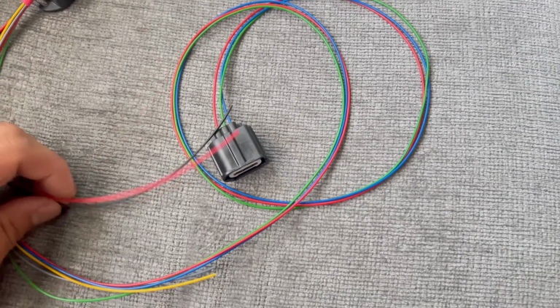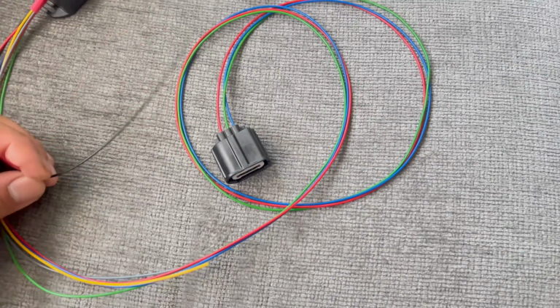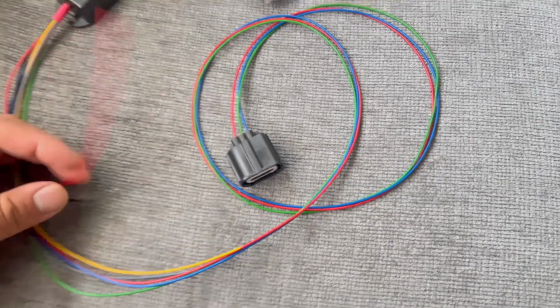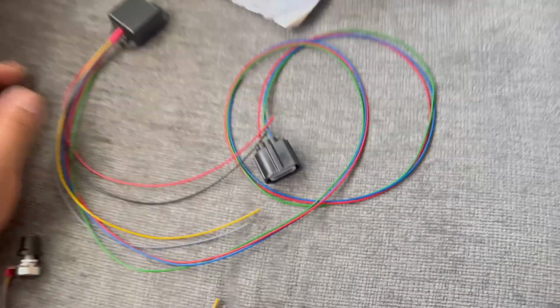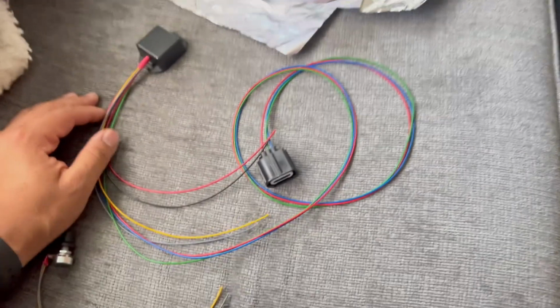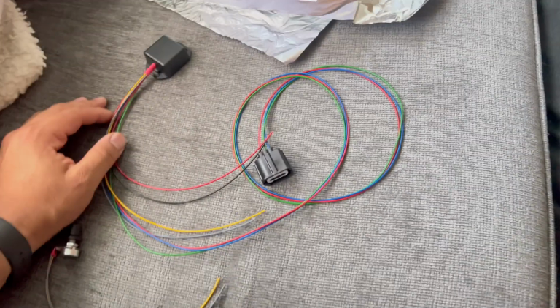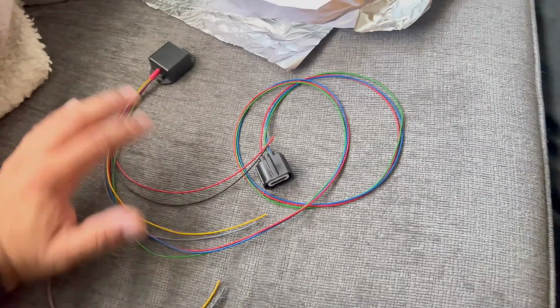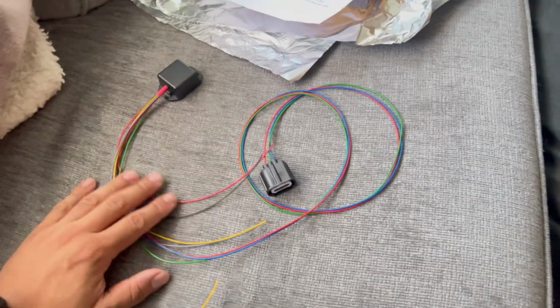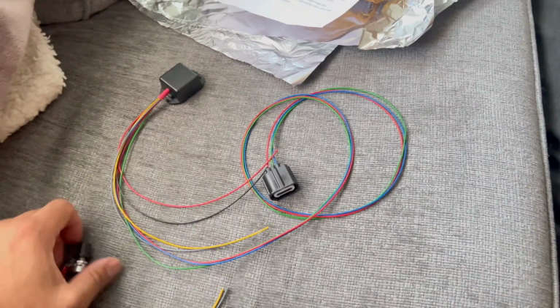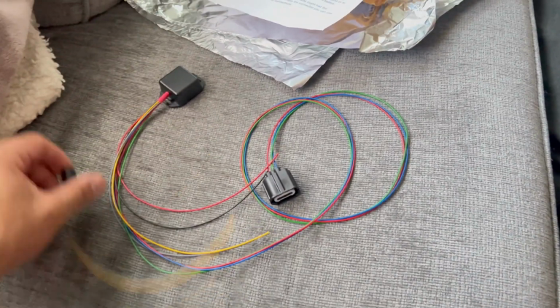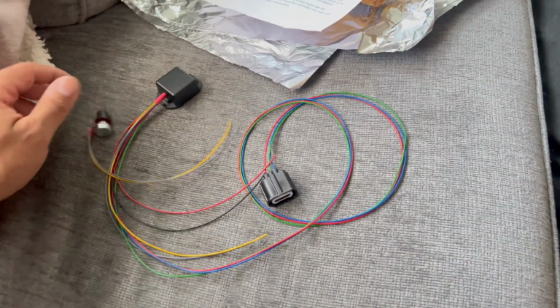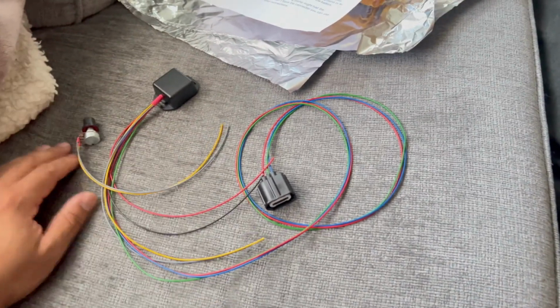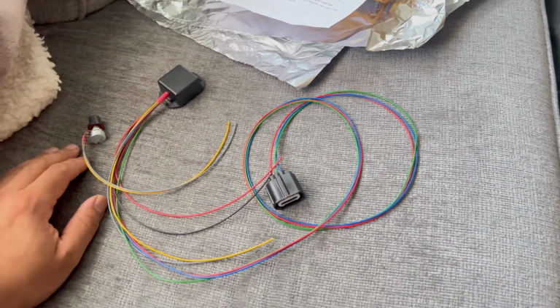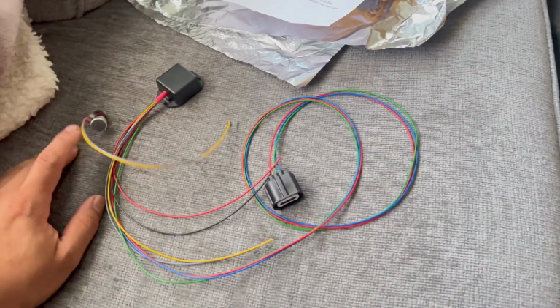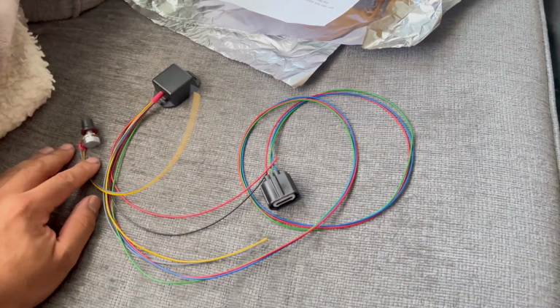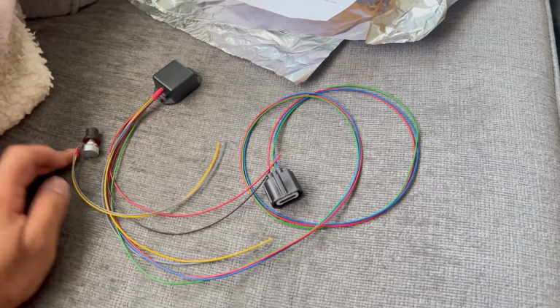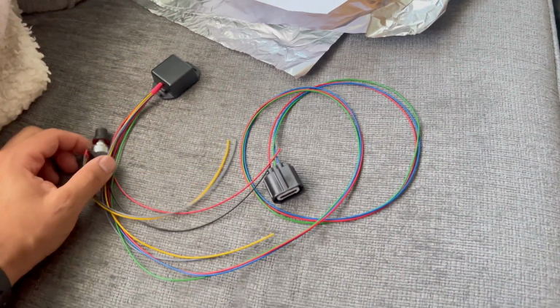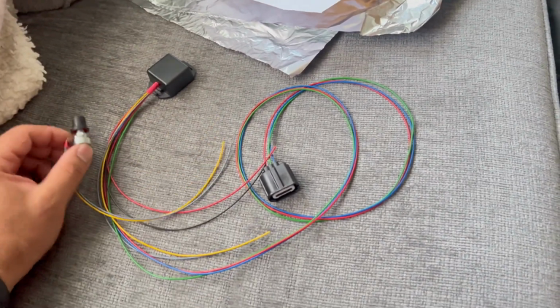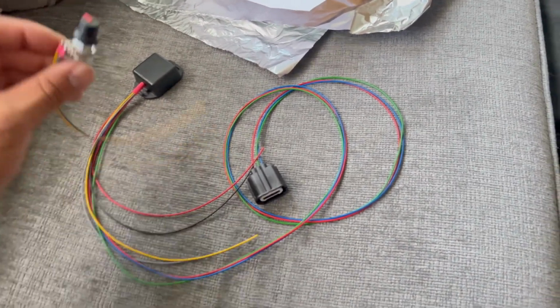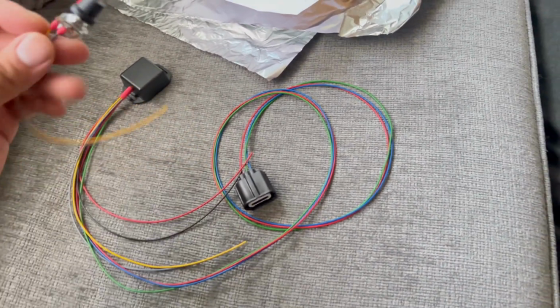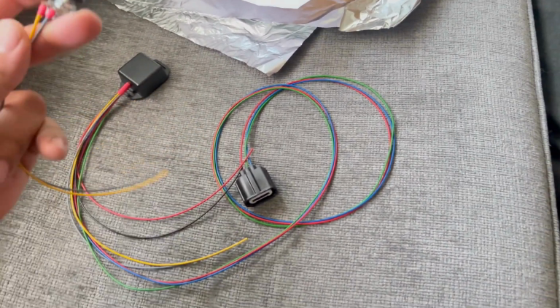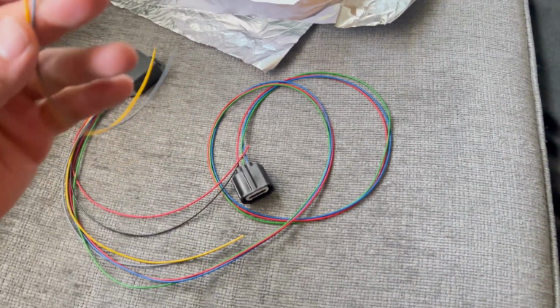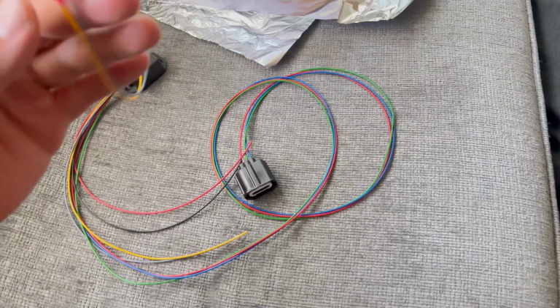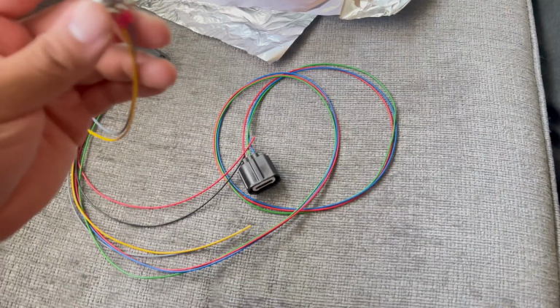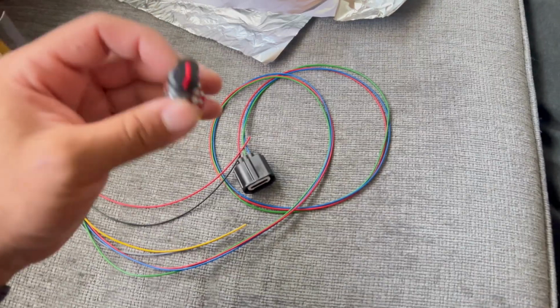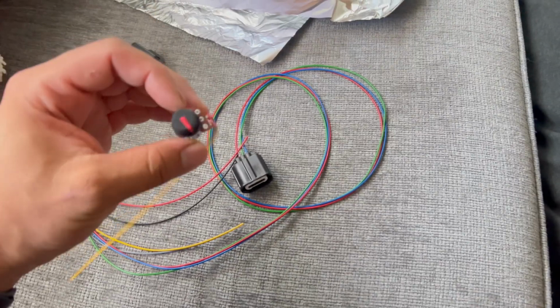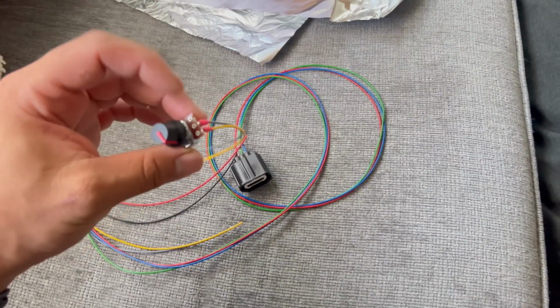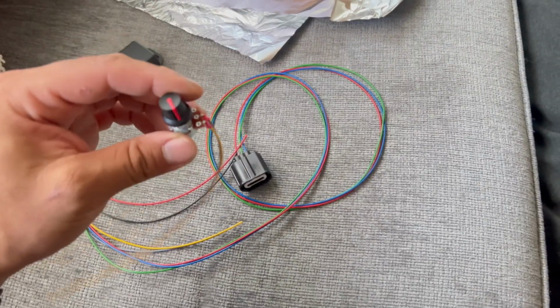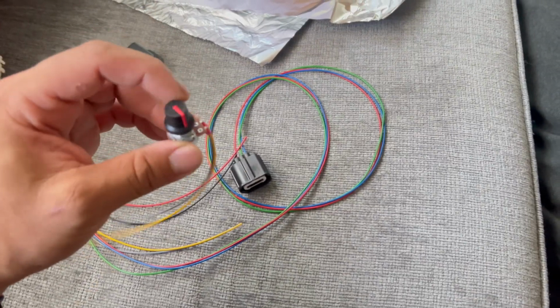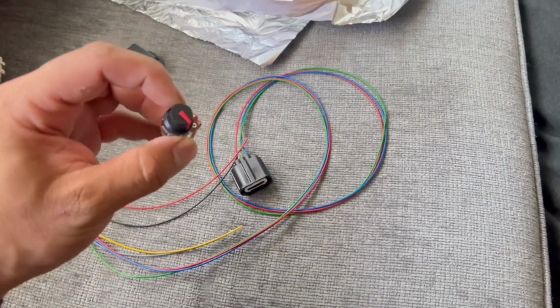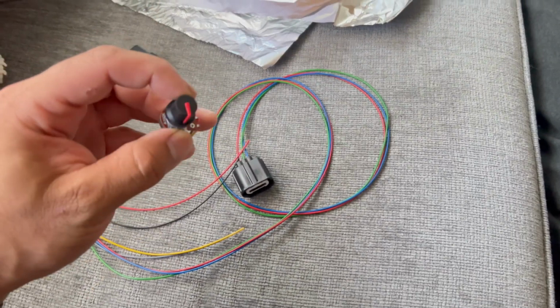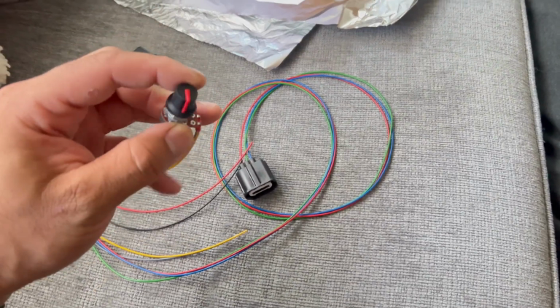The black and red go to power and ground. I'm going to throw this in, see if it works, and if it does I should have really soft power steering if this is all the way up.